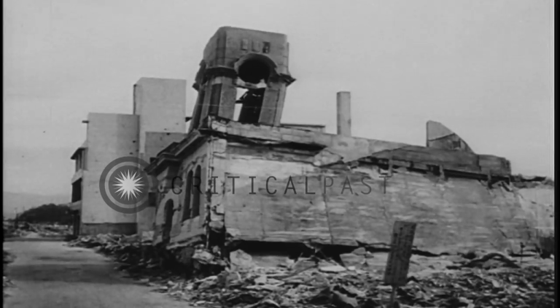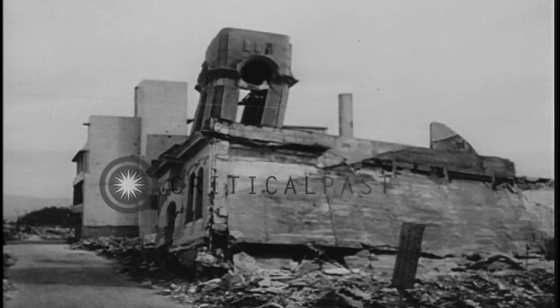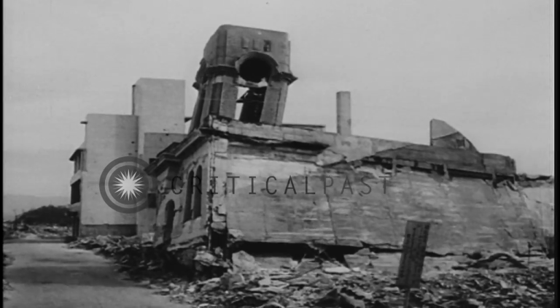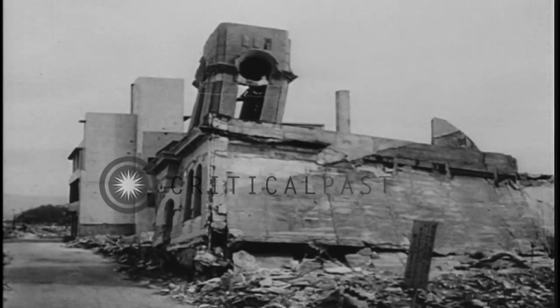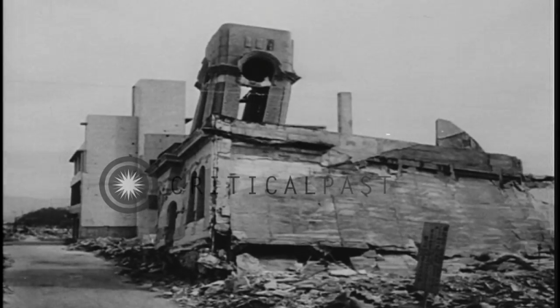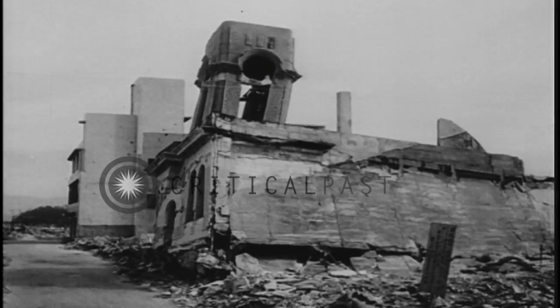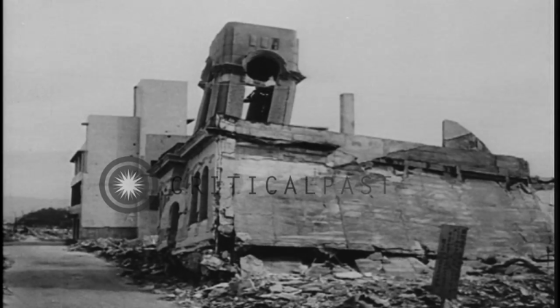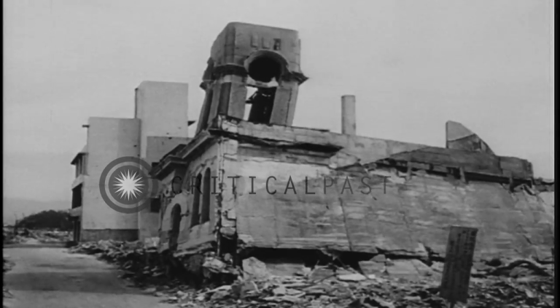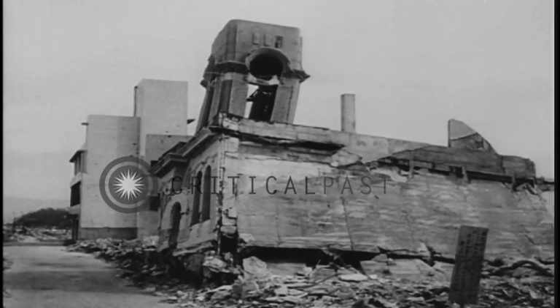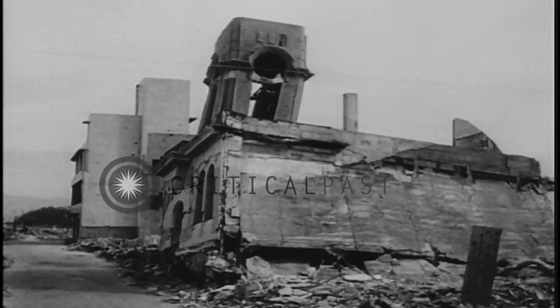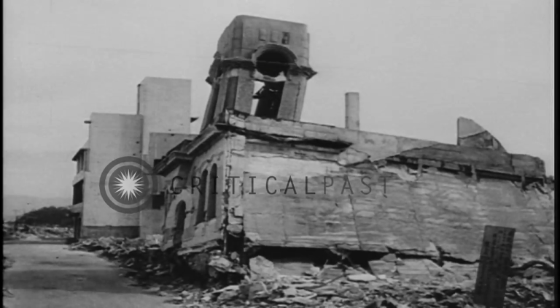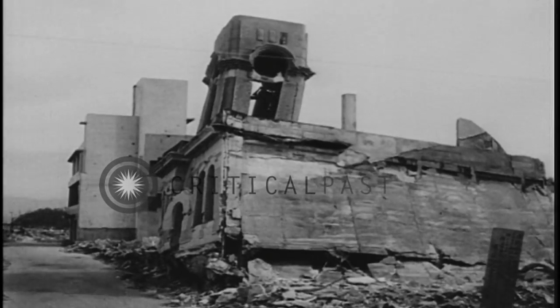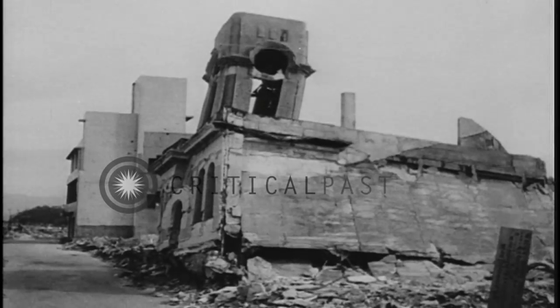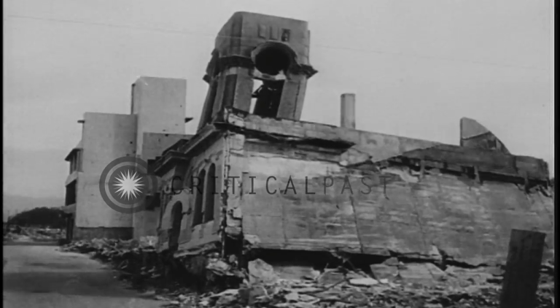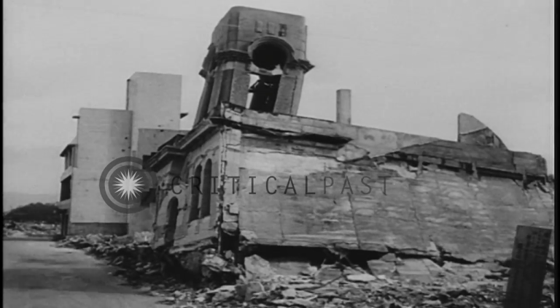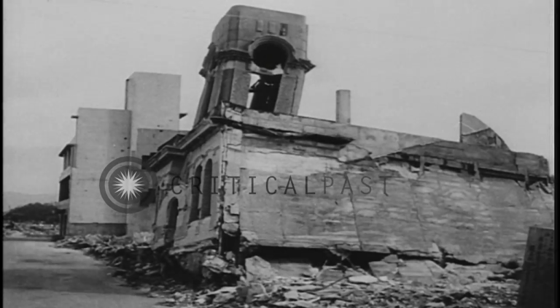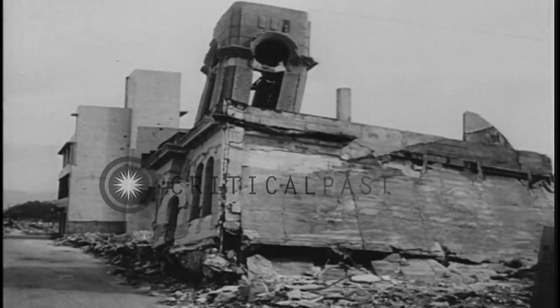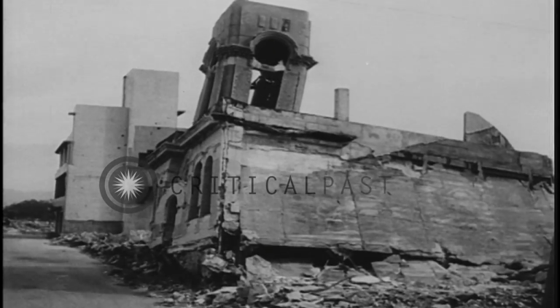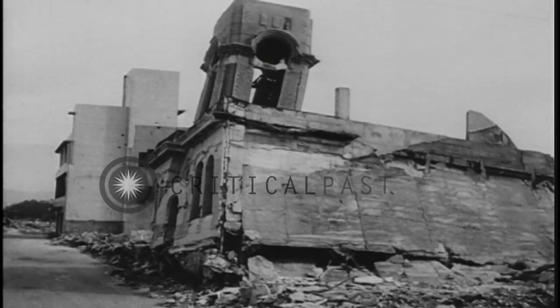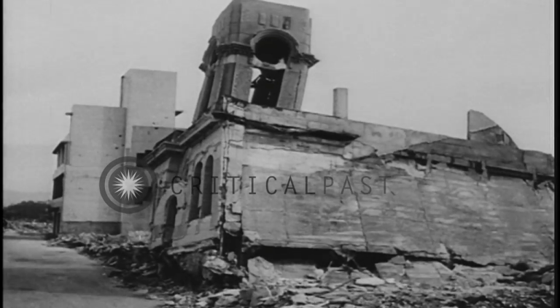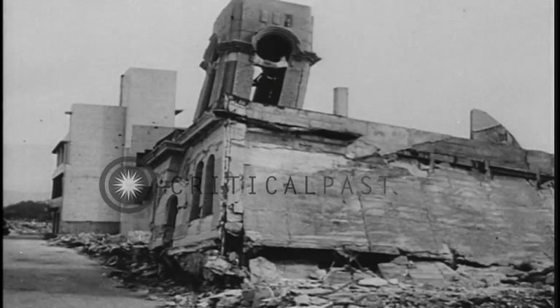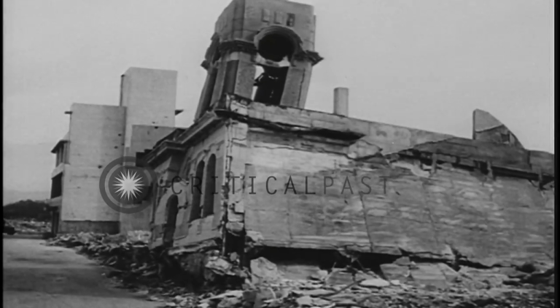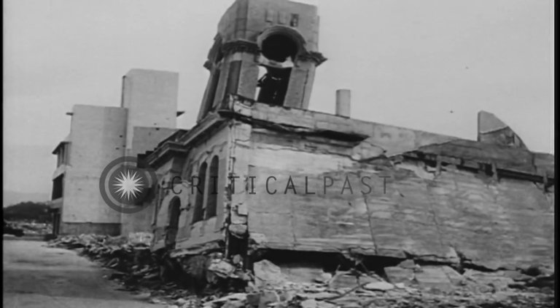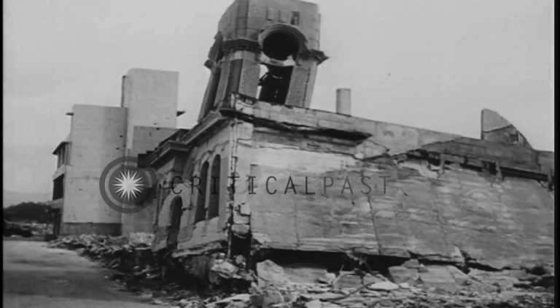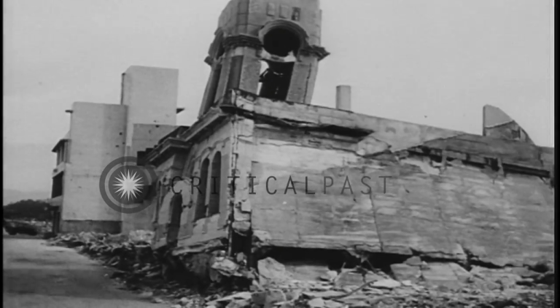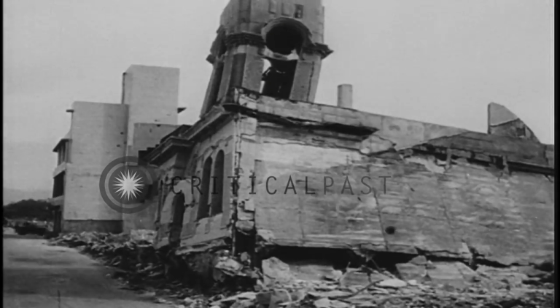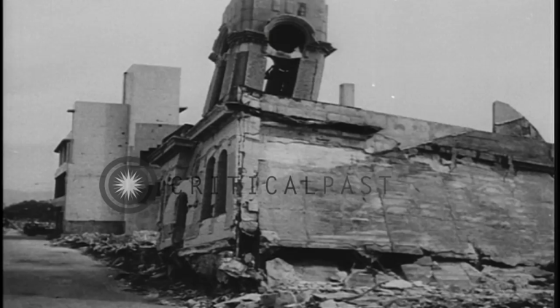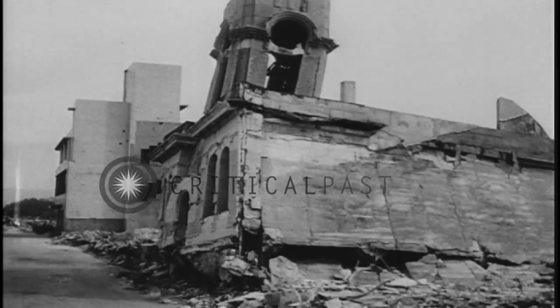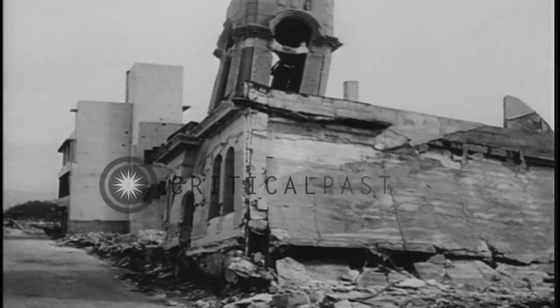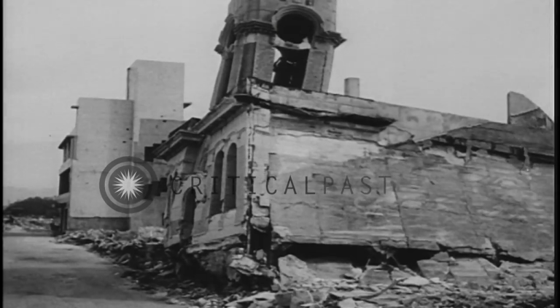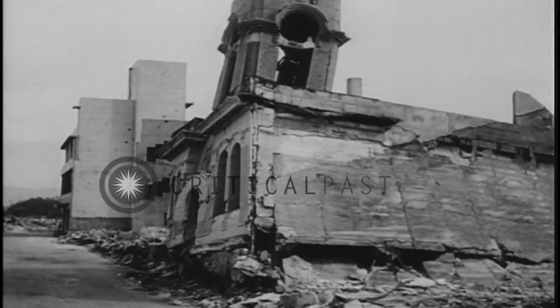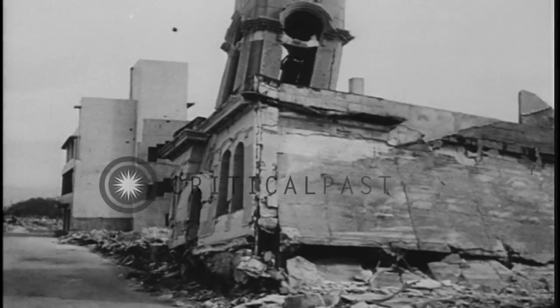A building of reinforced concrete one kilometer from the epicenter — a watch dealer's store.